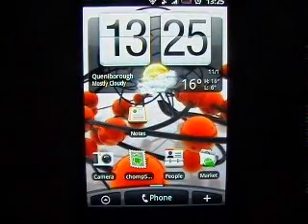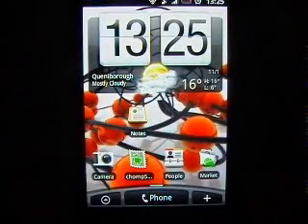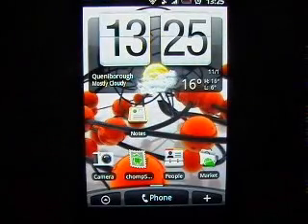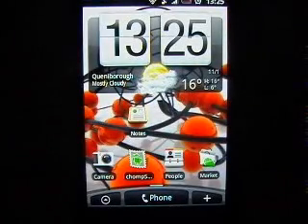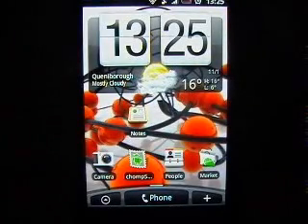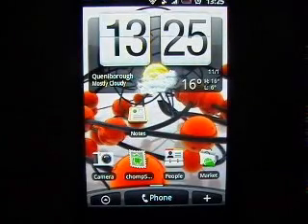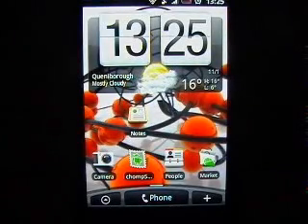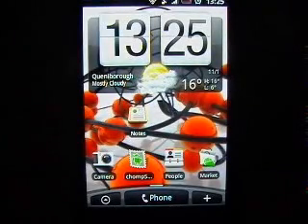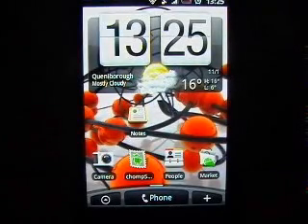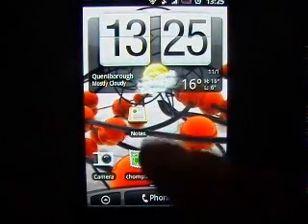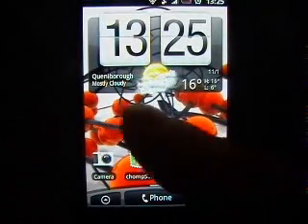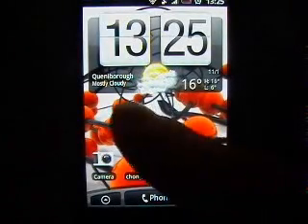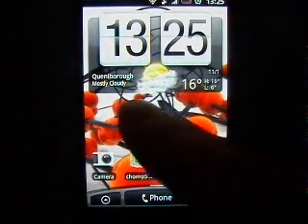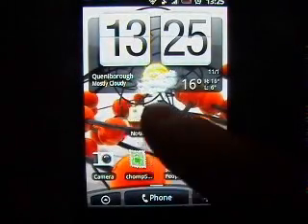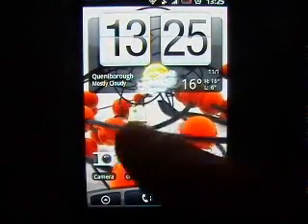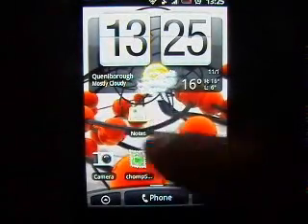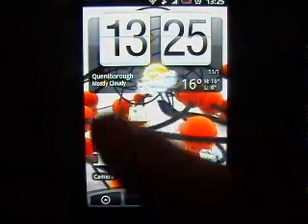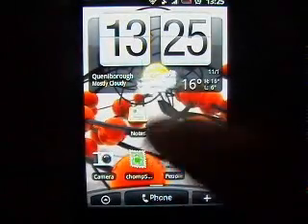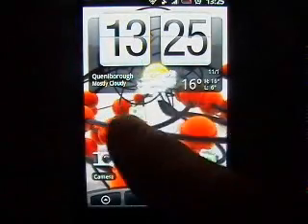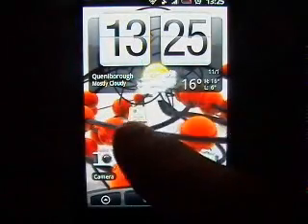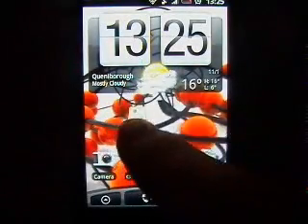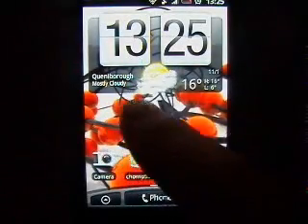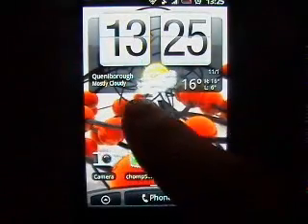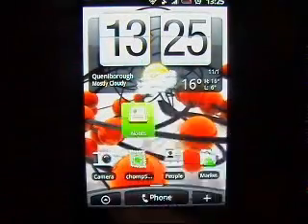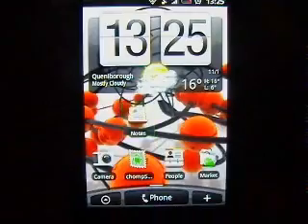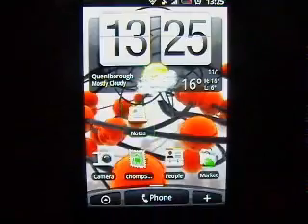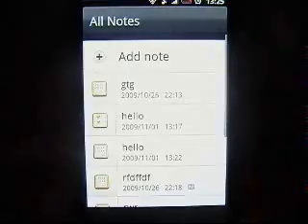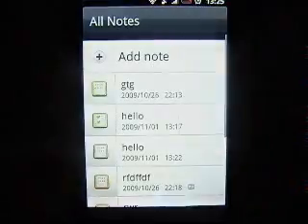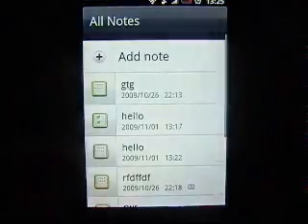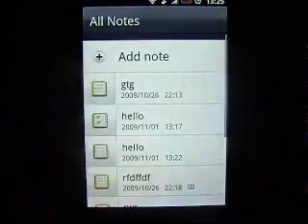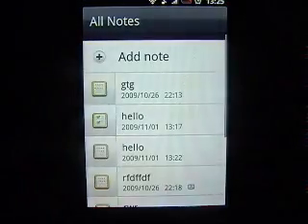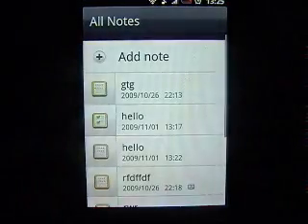Alright guys, this is Texo Stickers Glue and this is the high quality version of the Notes app video that I did last time.